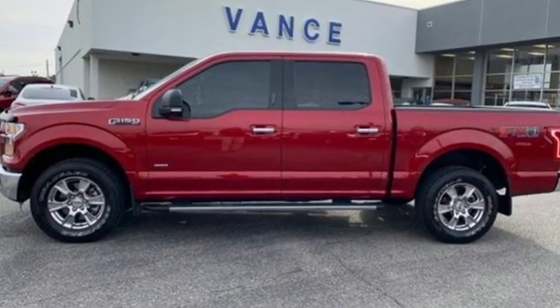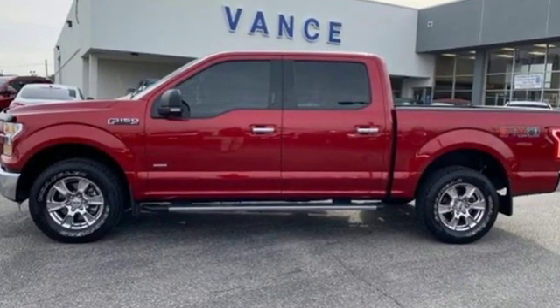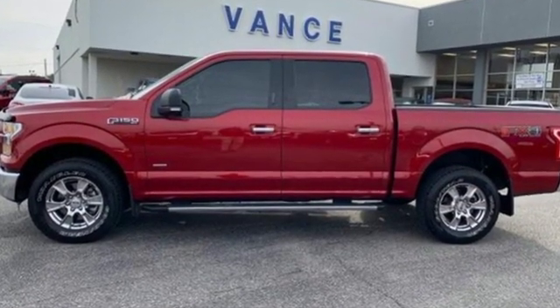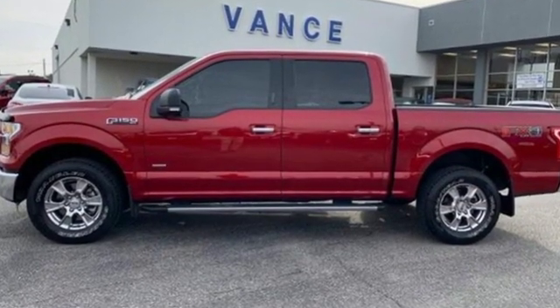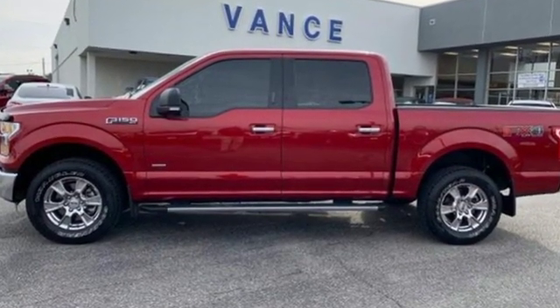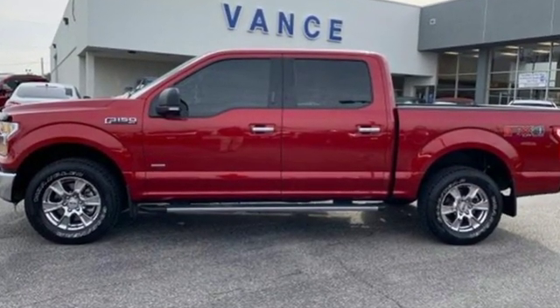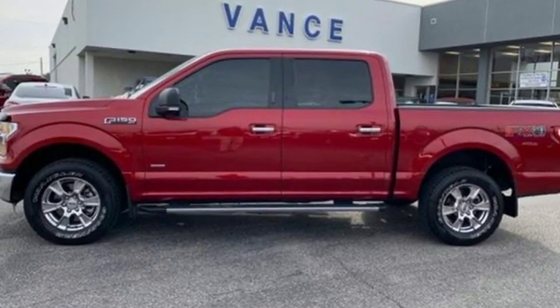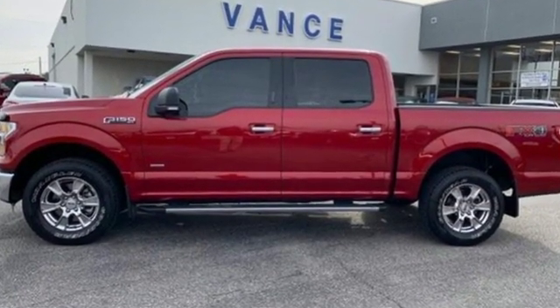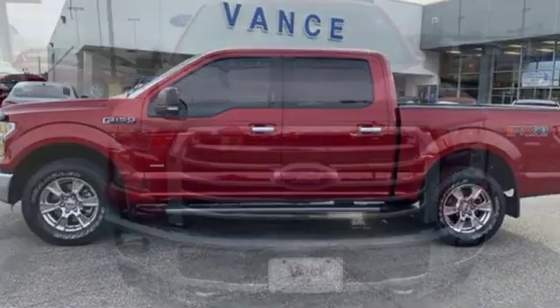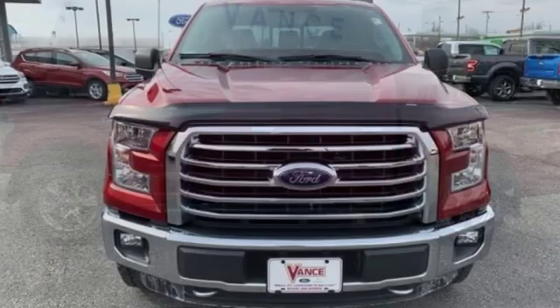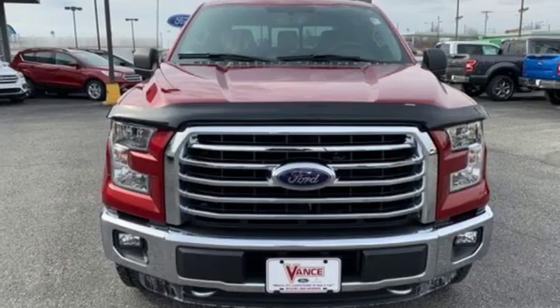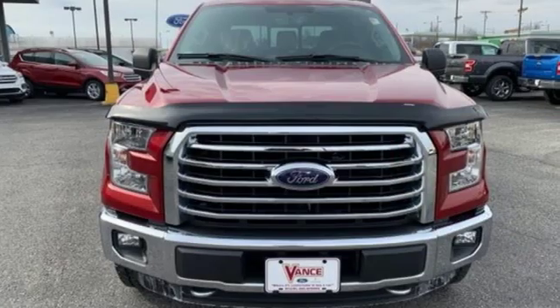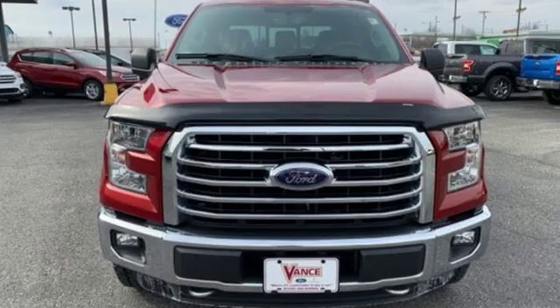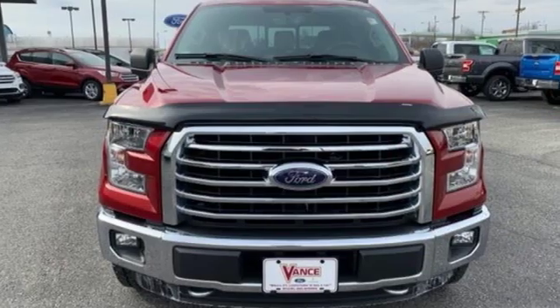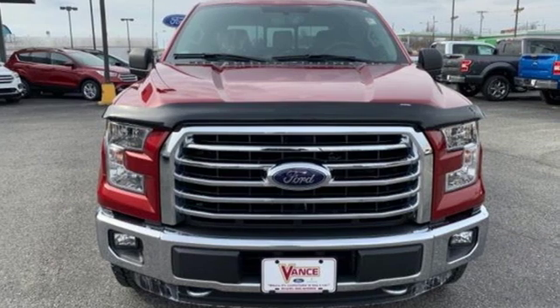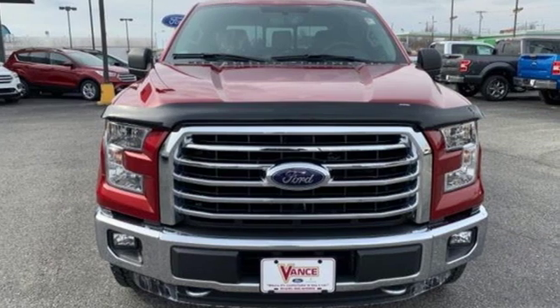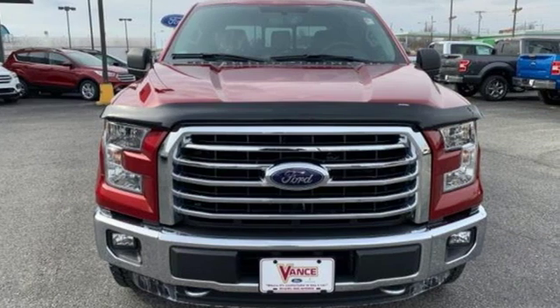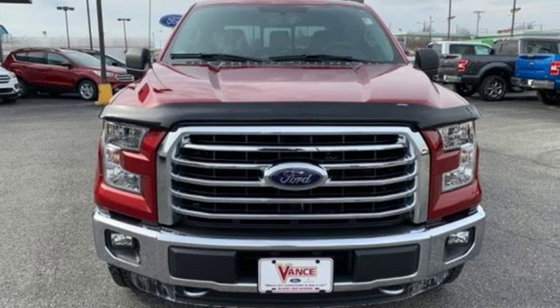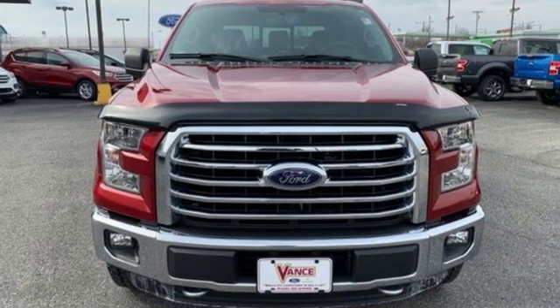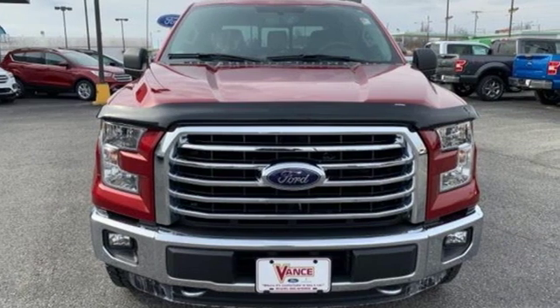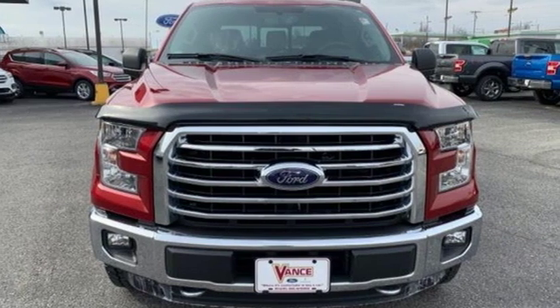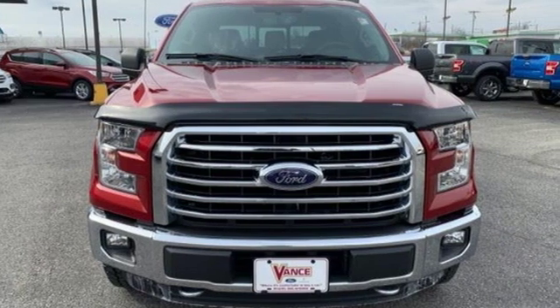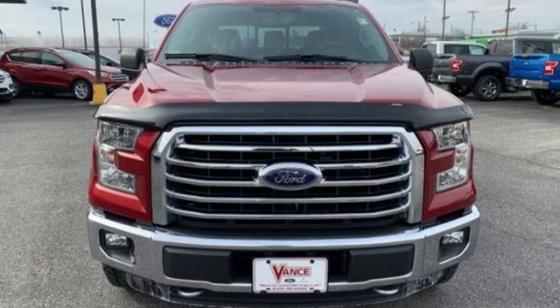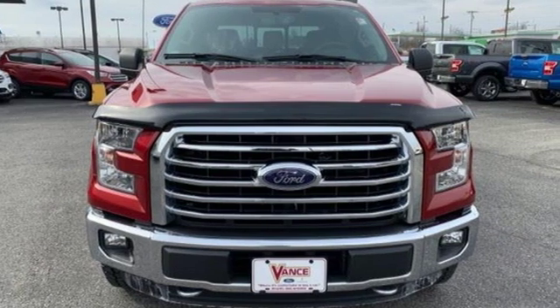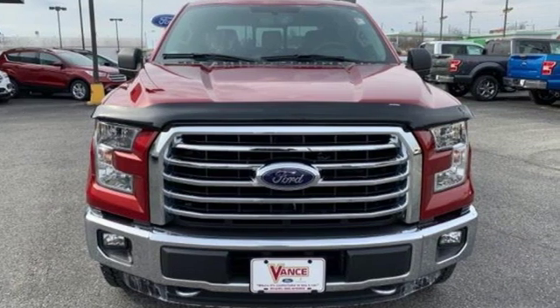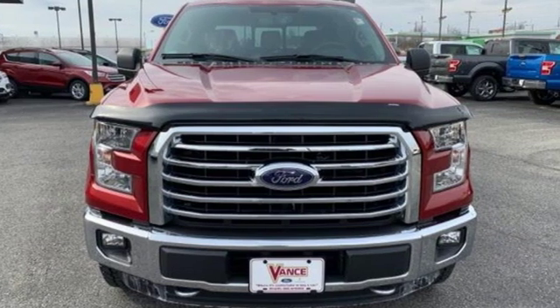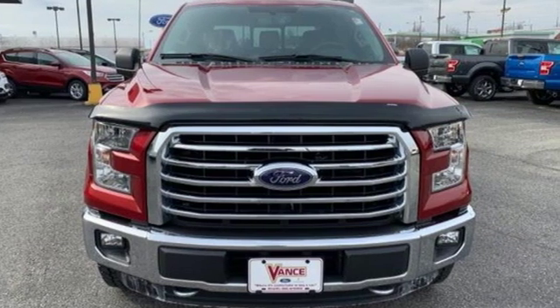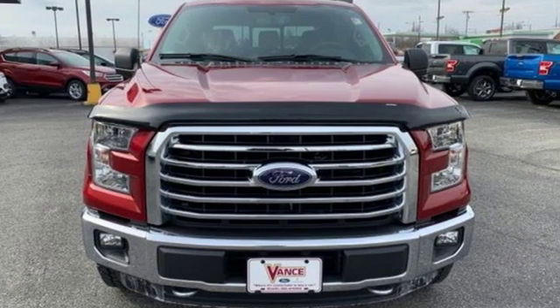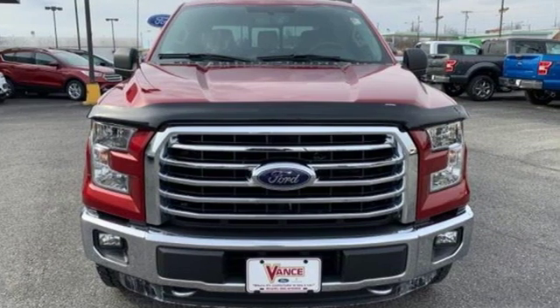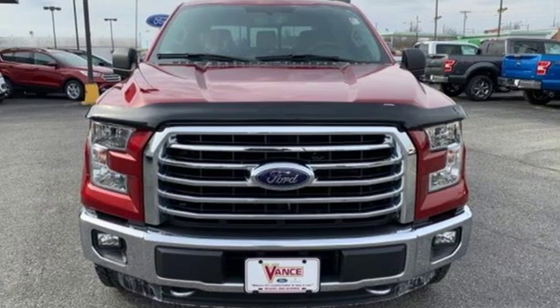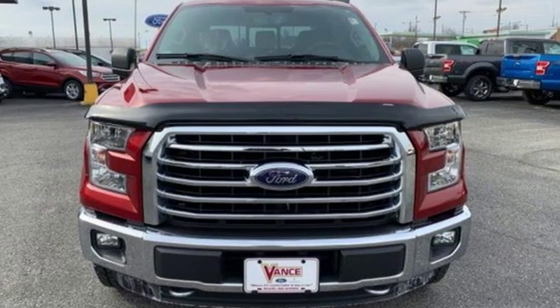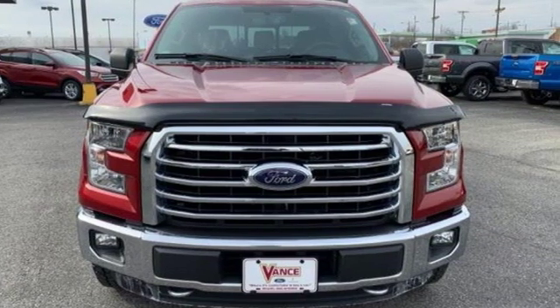Ford, where tradition meets innovation. The time is now. See it for yourself today.